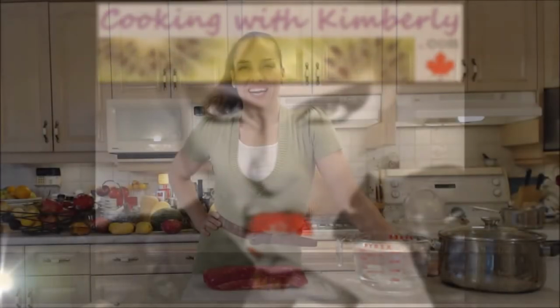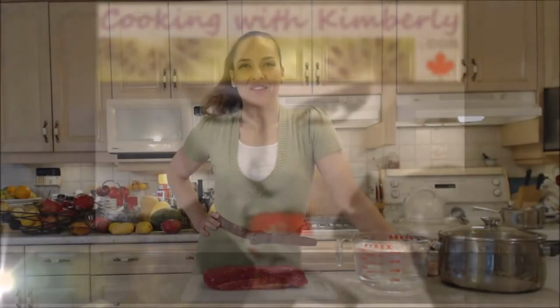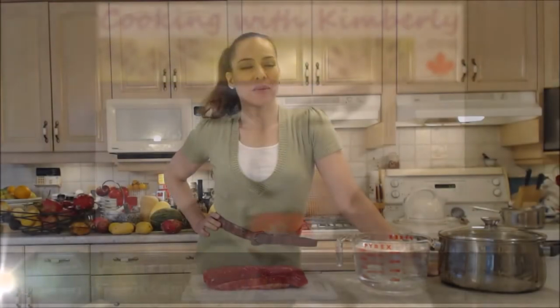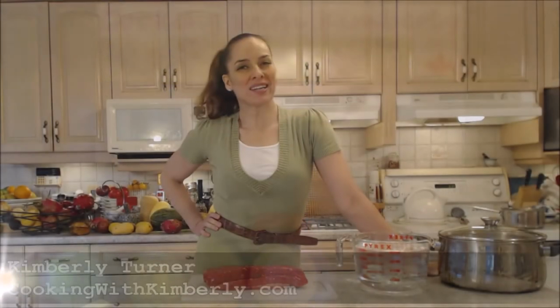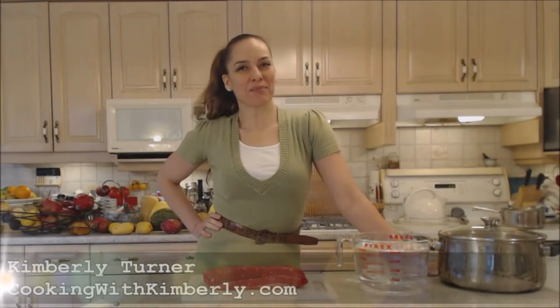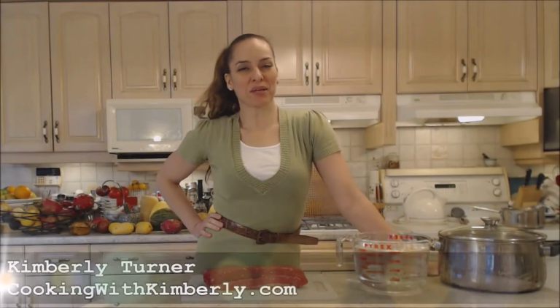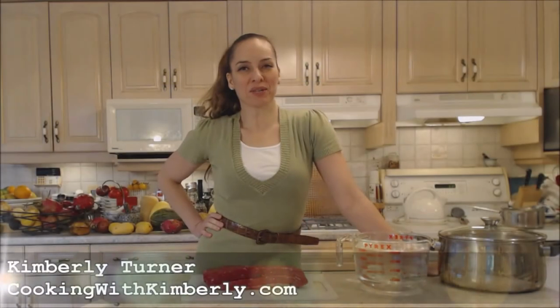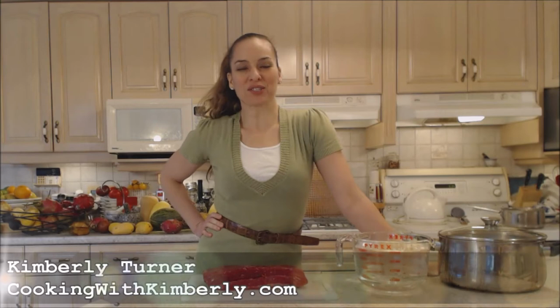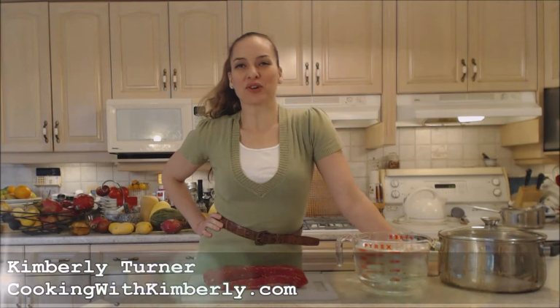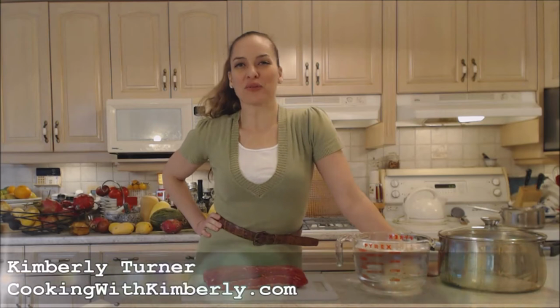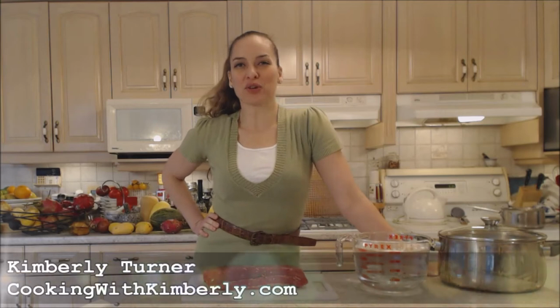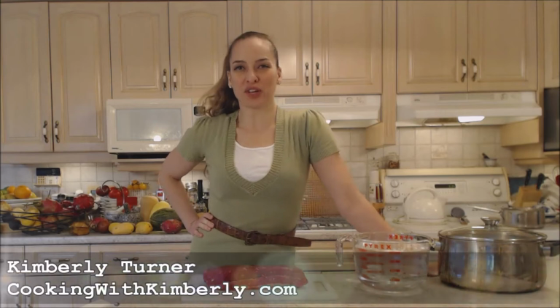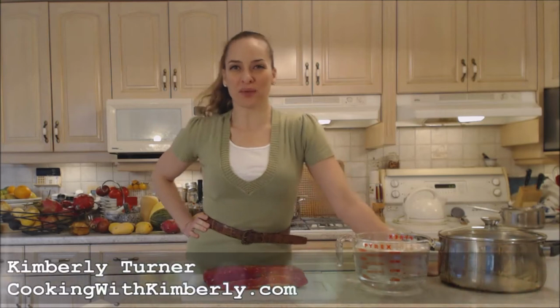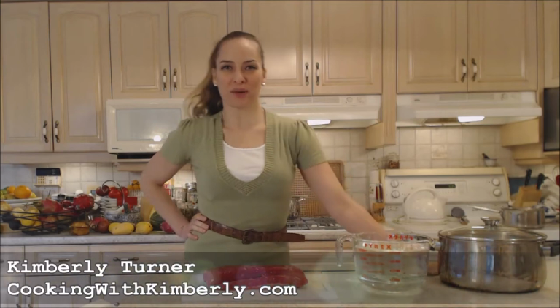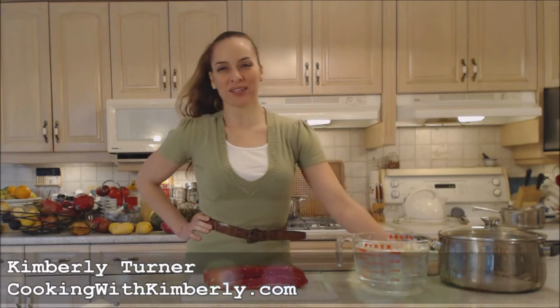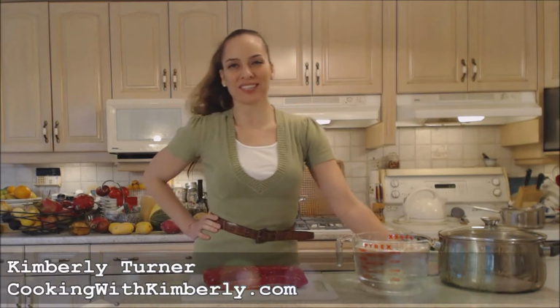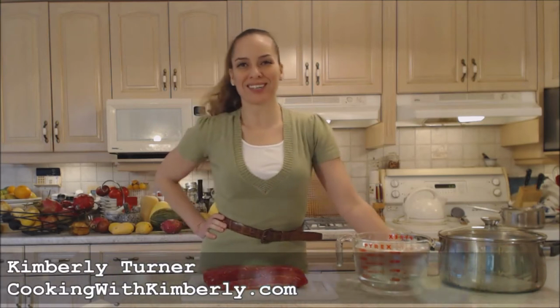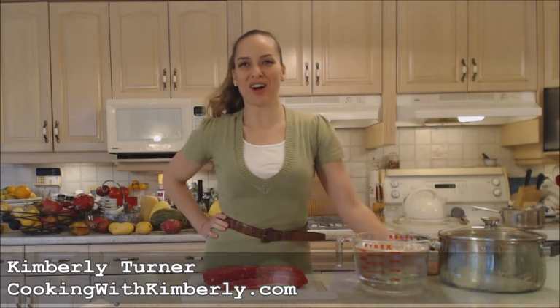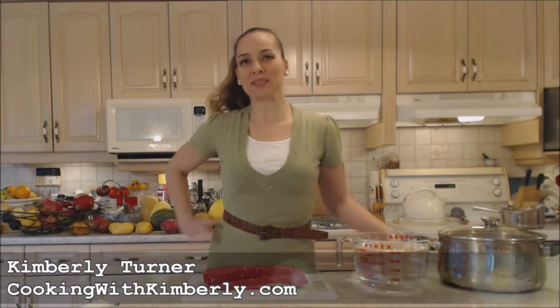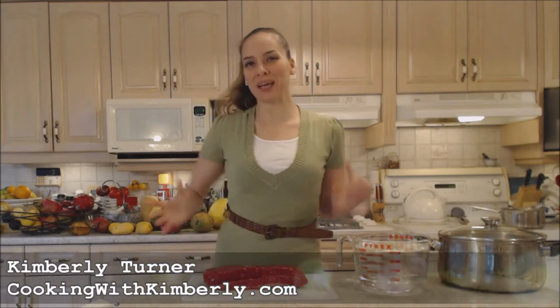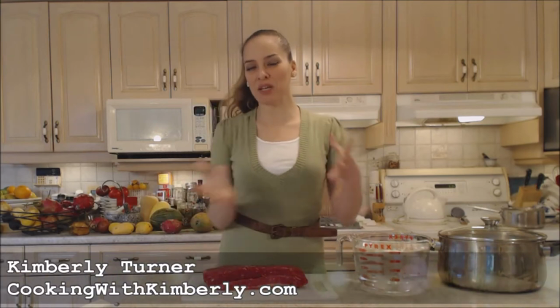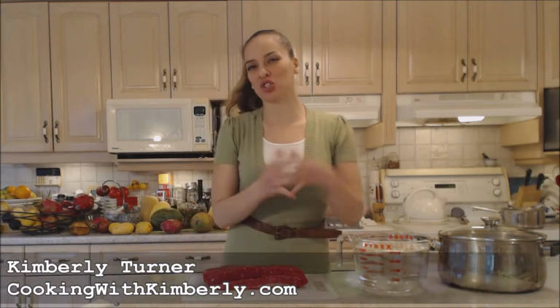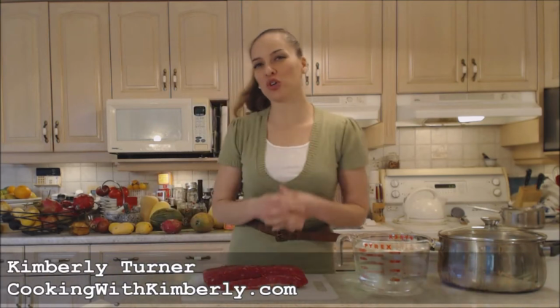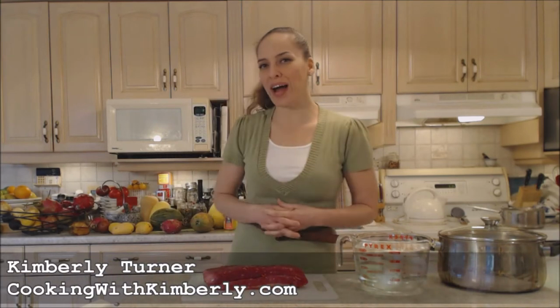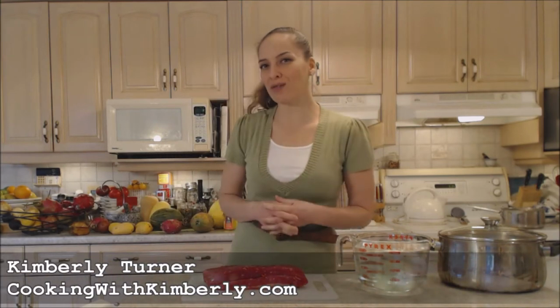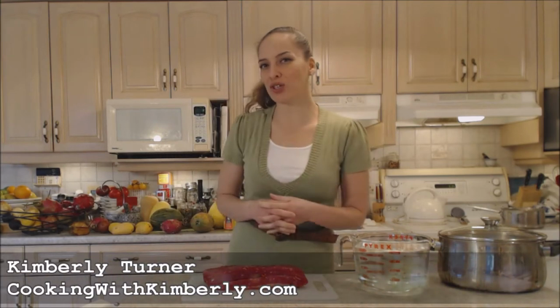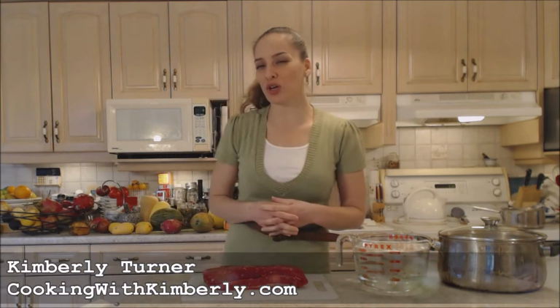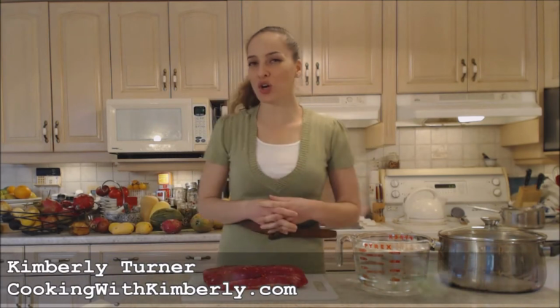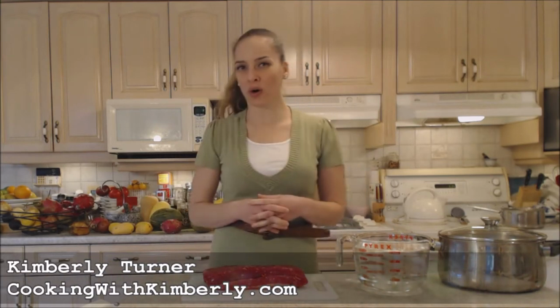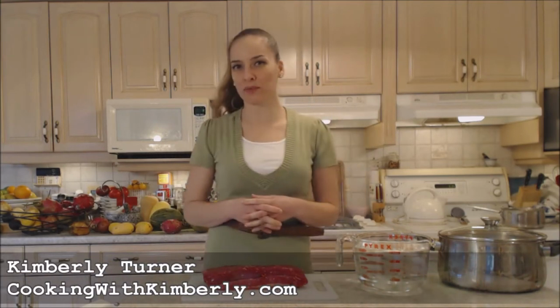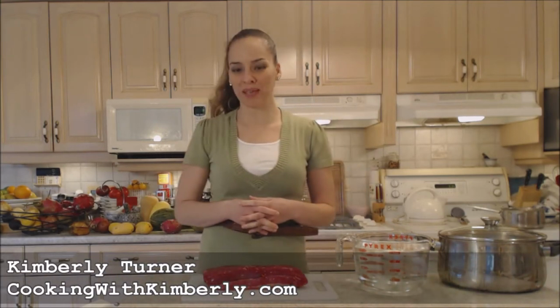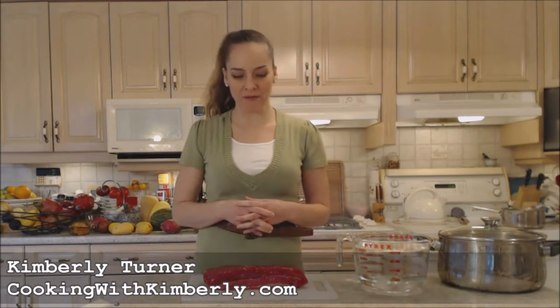Hi everybody, I'm Kimberly Turner from CookingWithKimberly.com and today I'm going to show you how to cook corned beef.